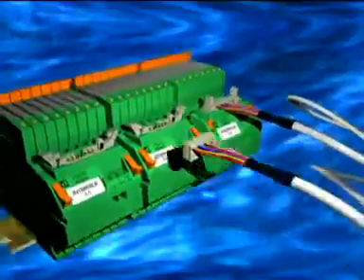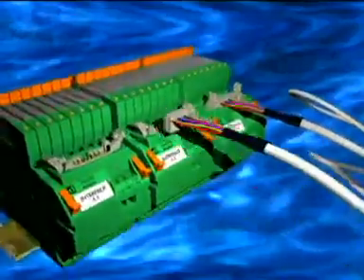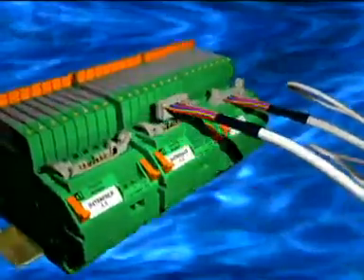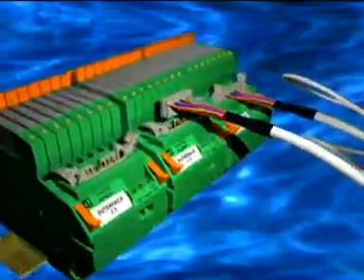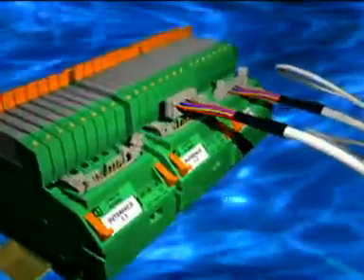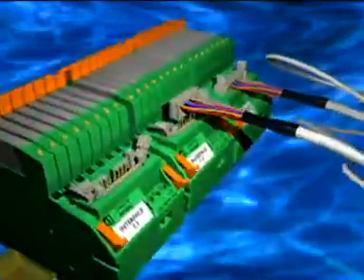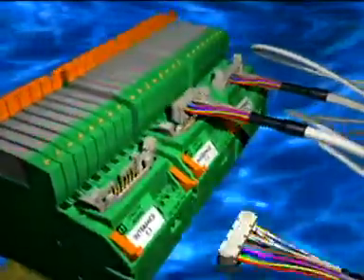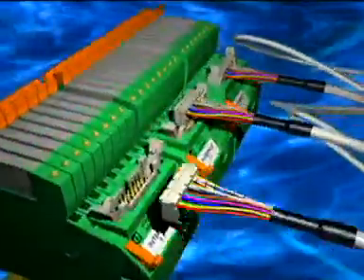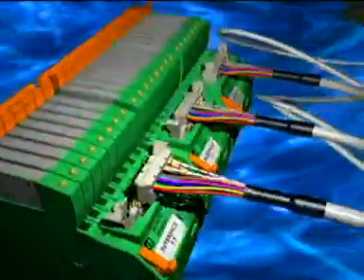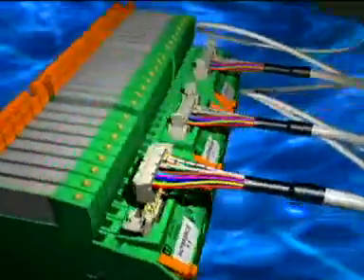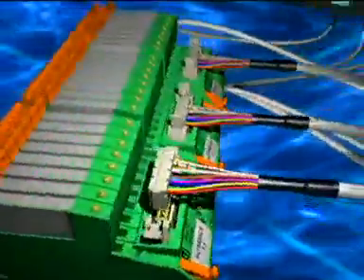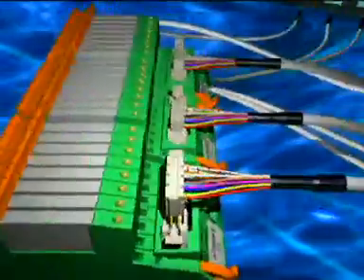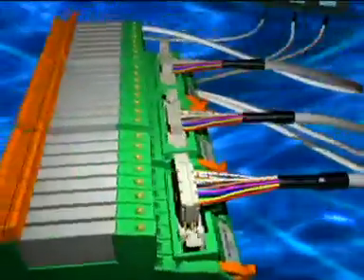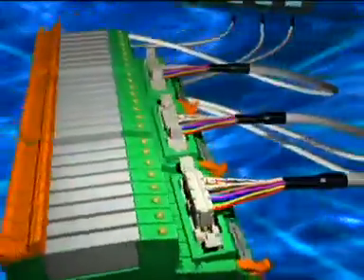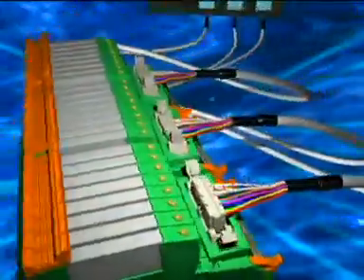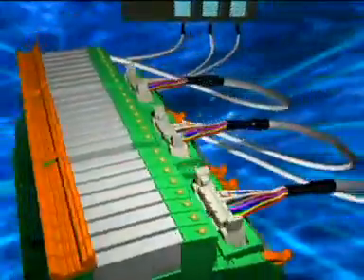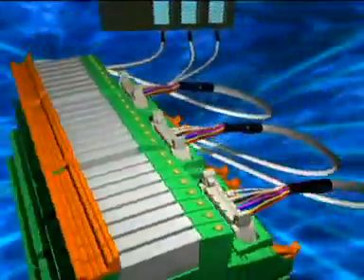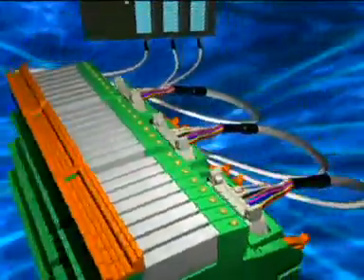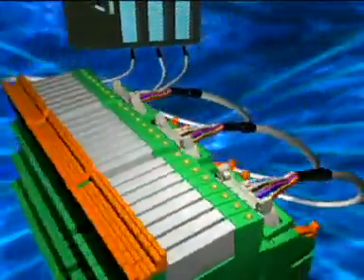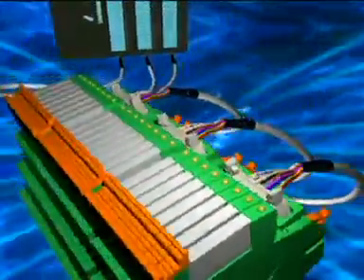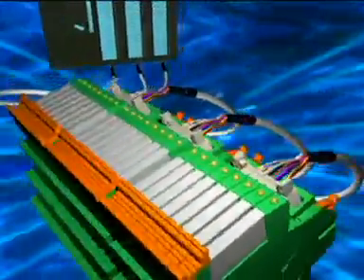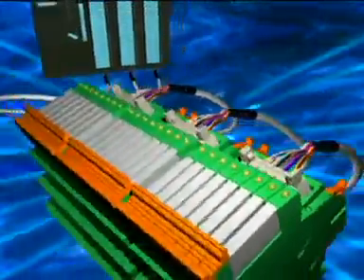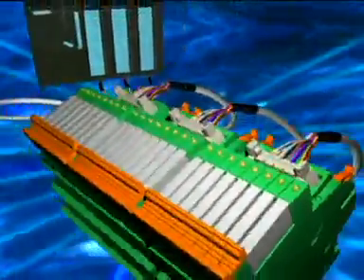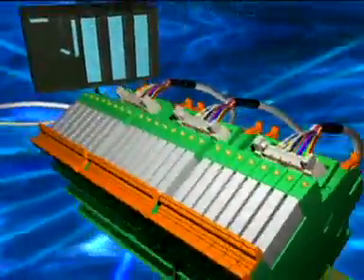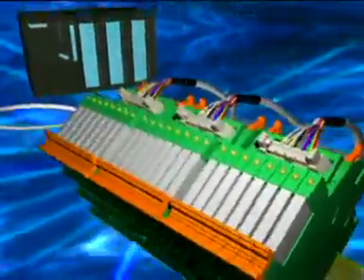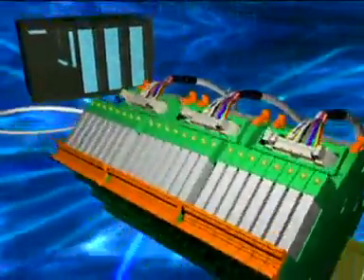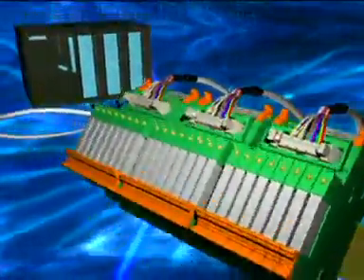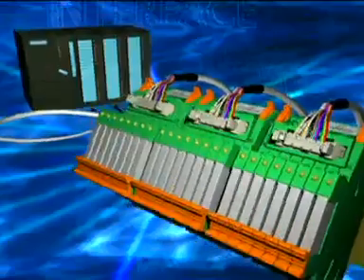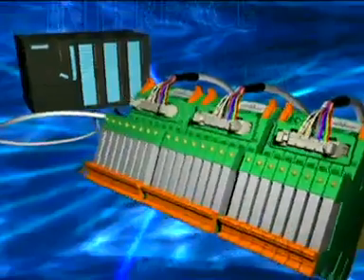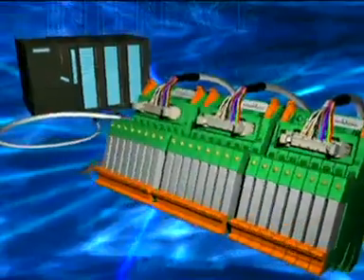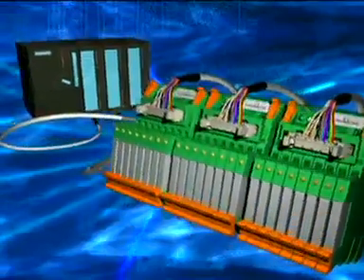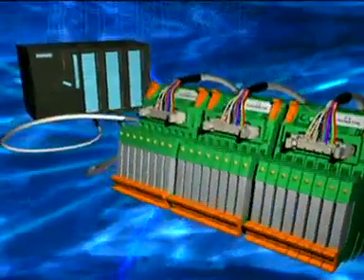The system interface for the best times. VarioFace PLC interface from Phoenix Contact.